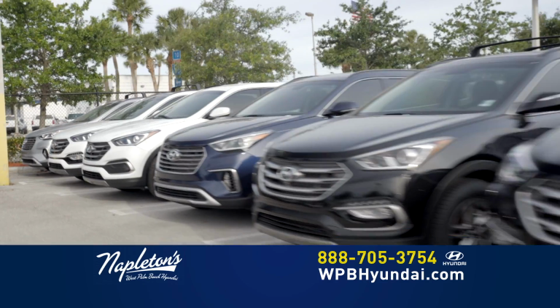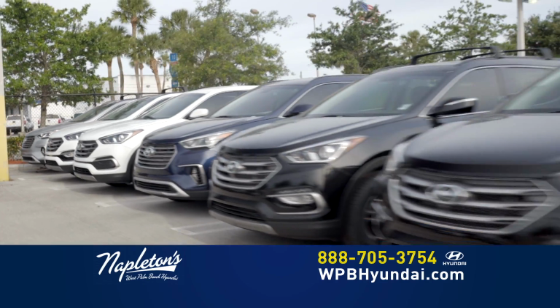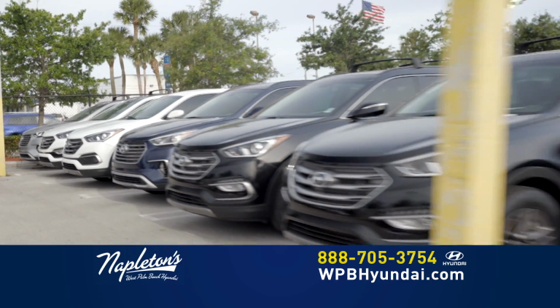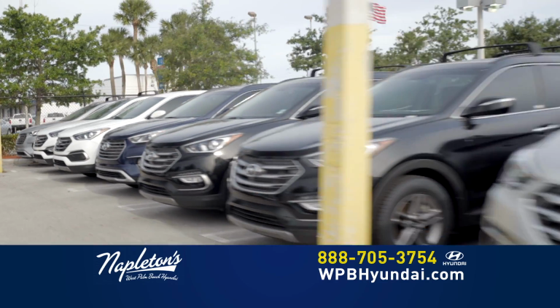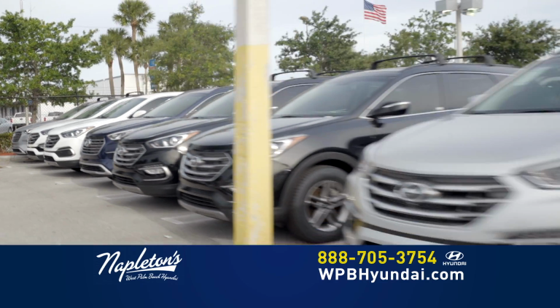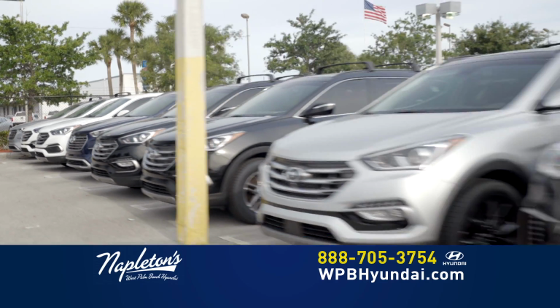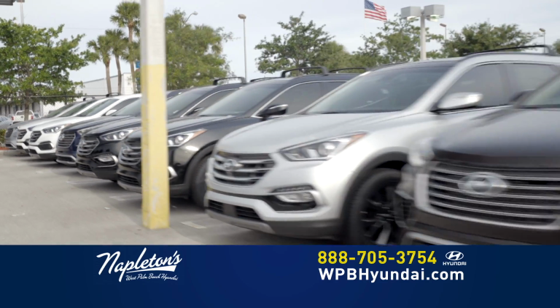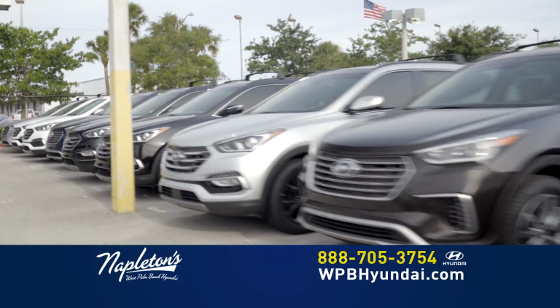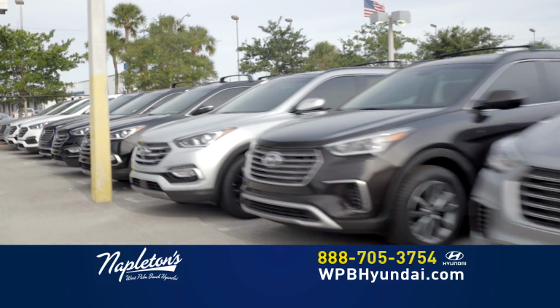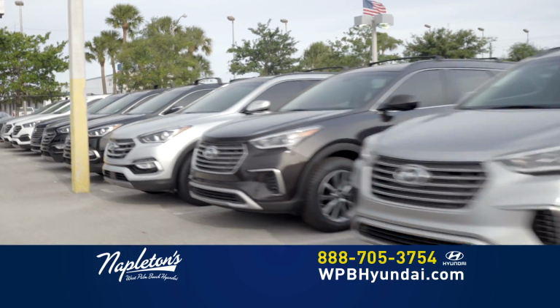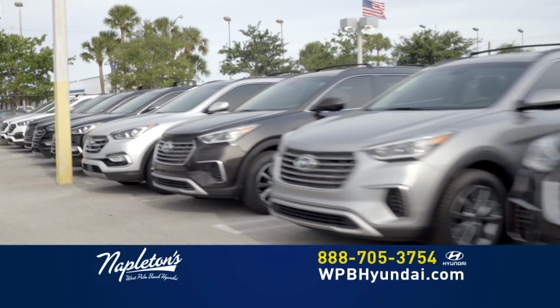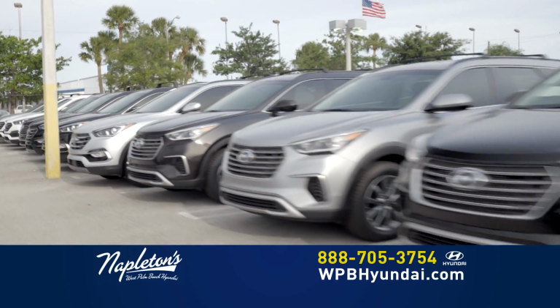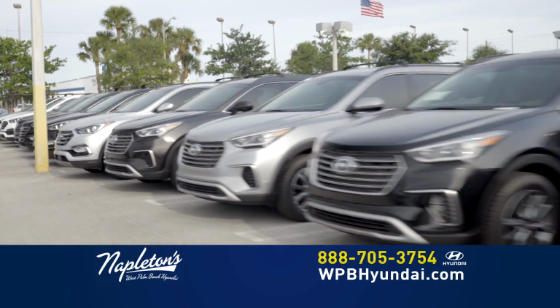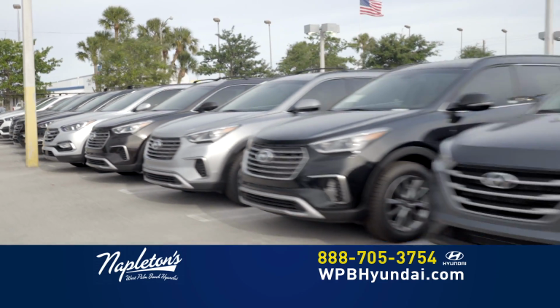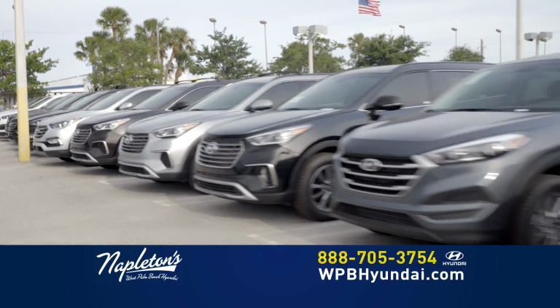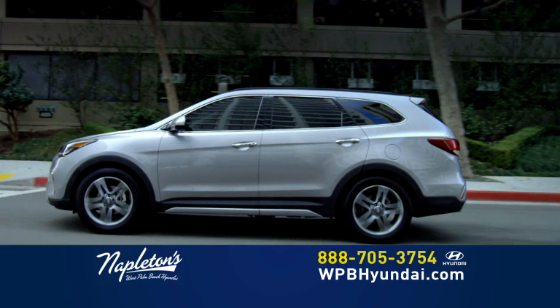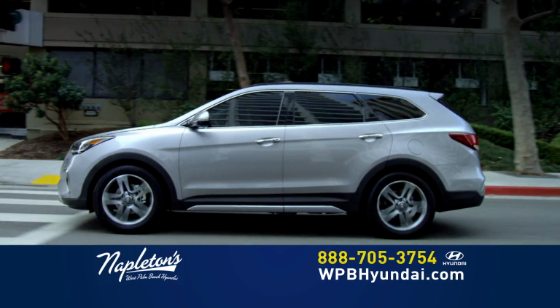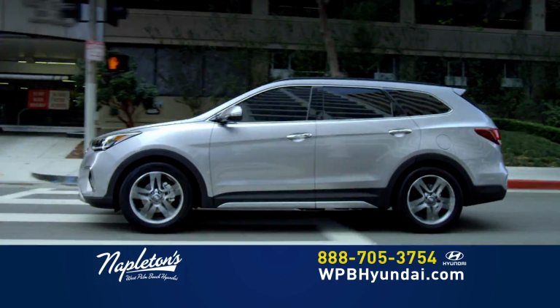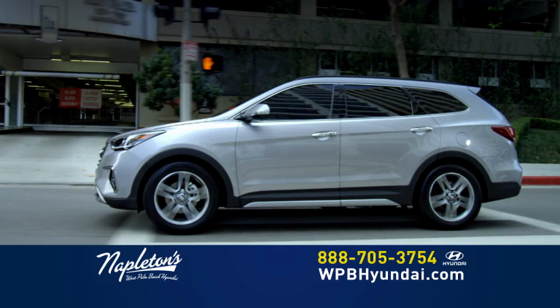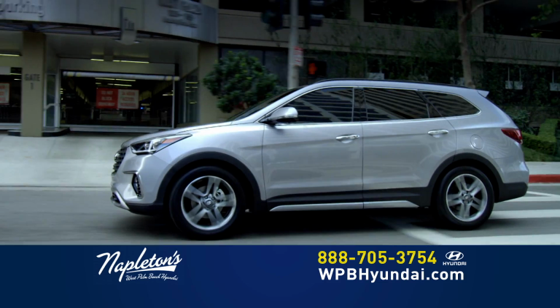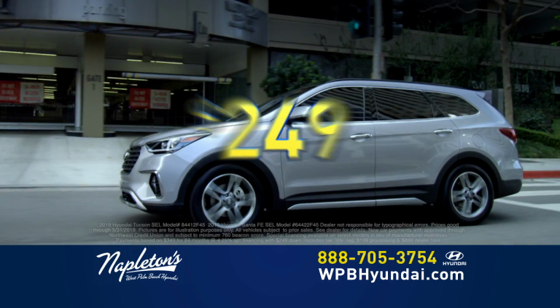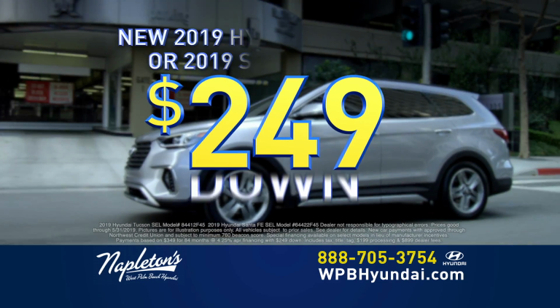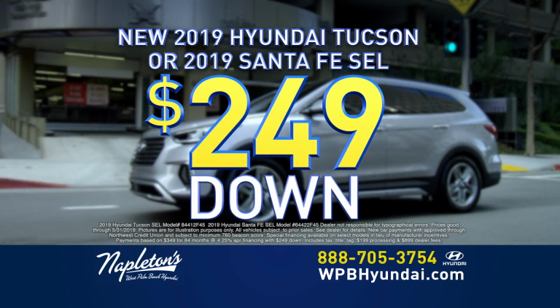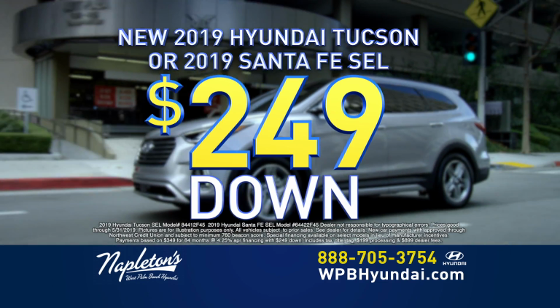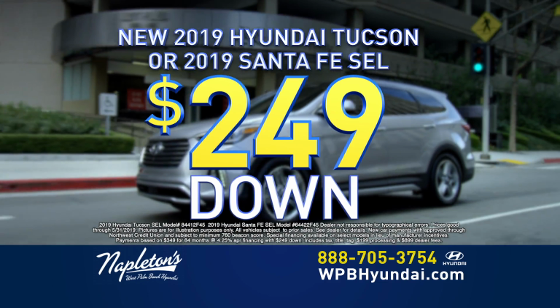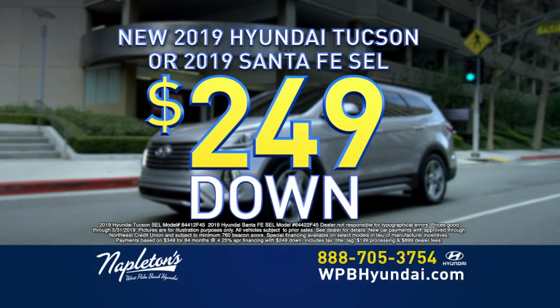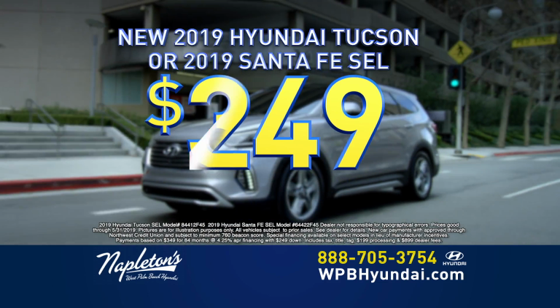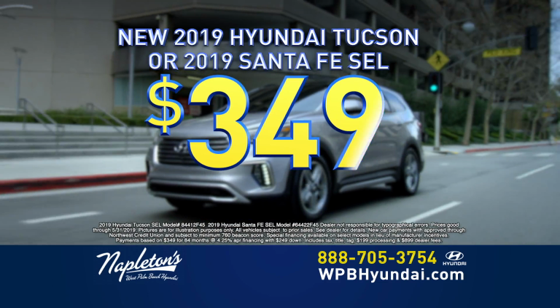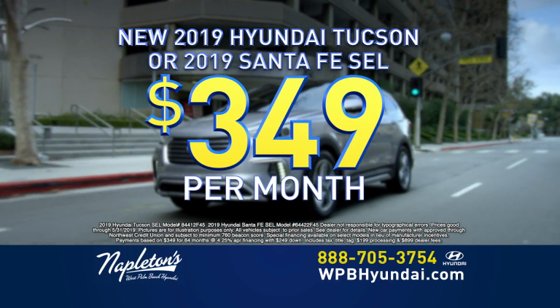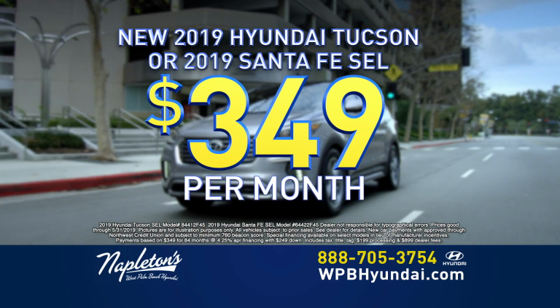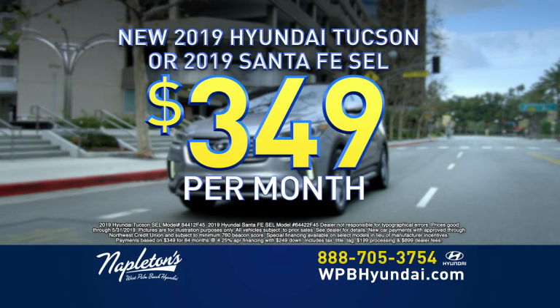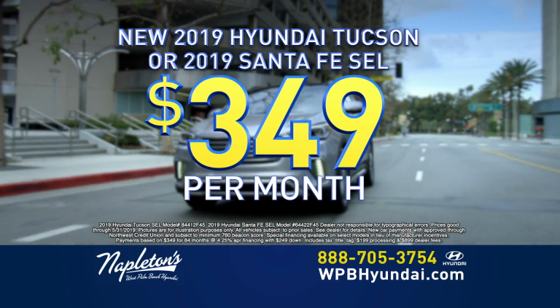Need something a little bigger? Hyundai Tucson or Hyundai Santa Fe for $249 down and just $349 per month.